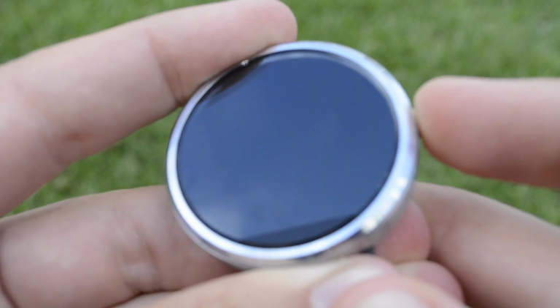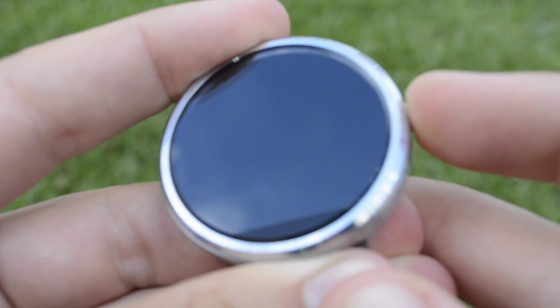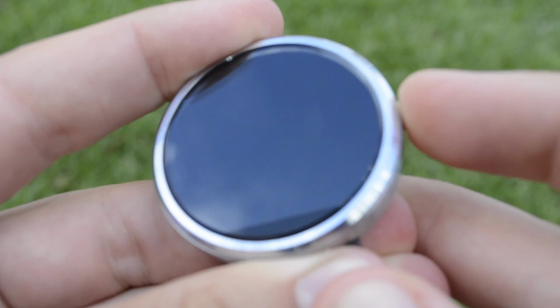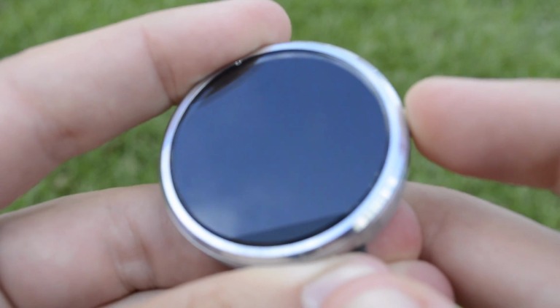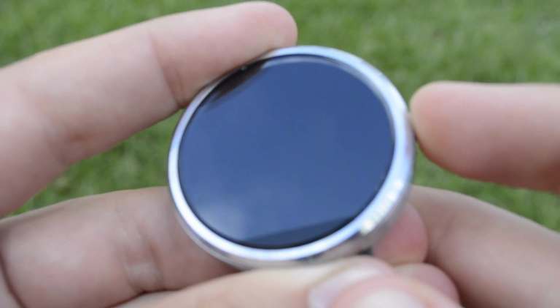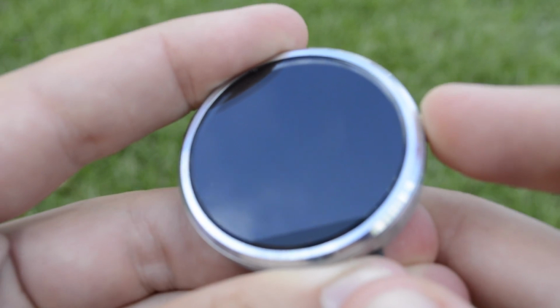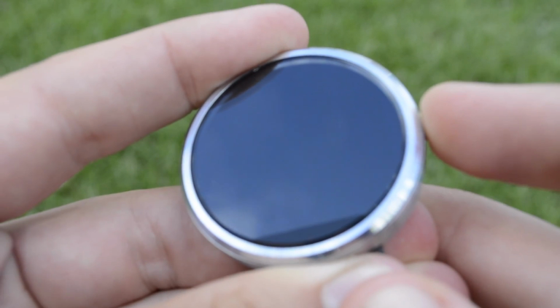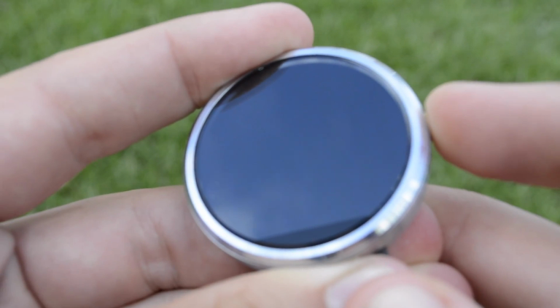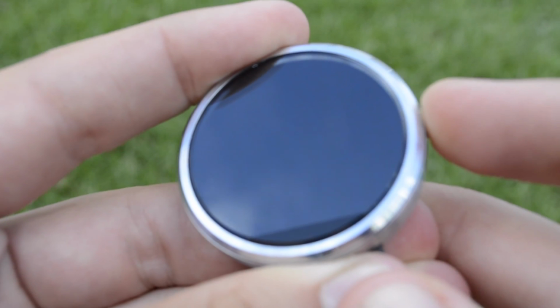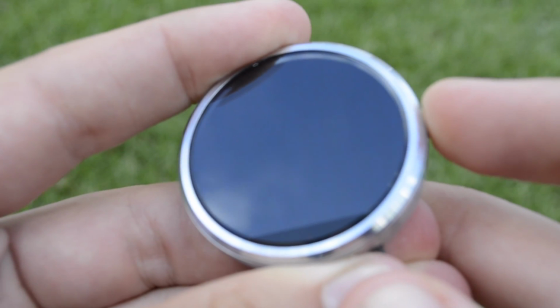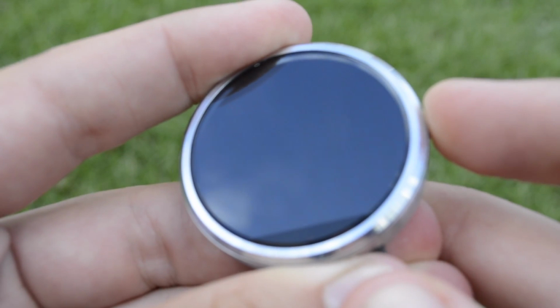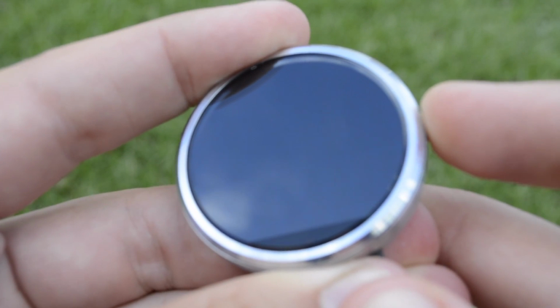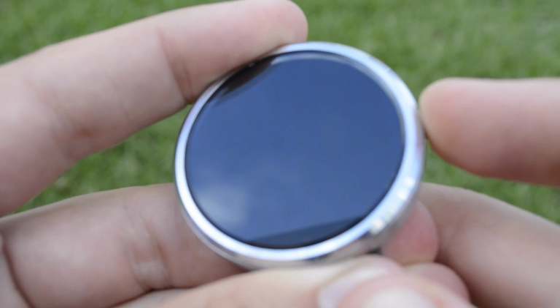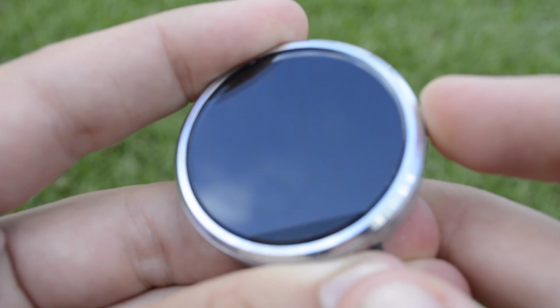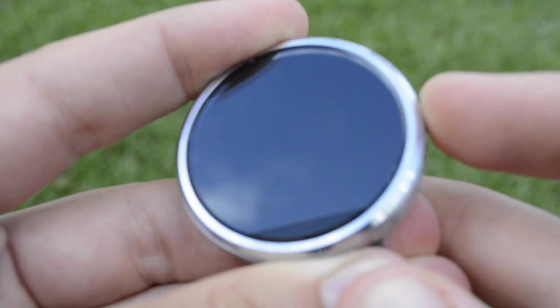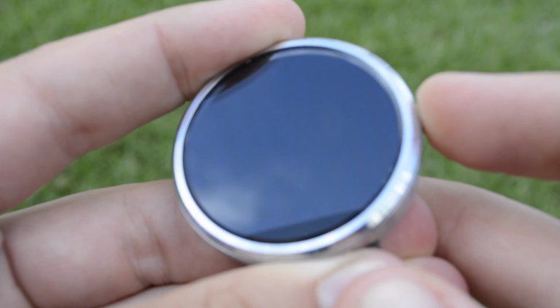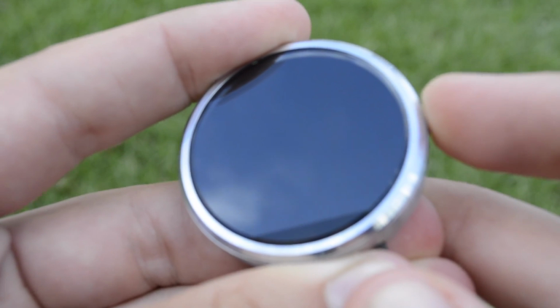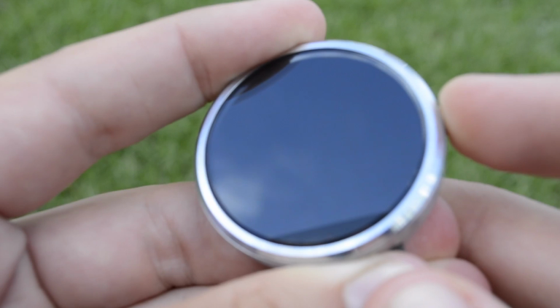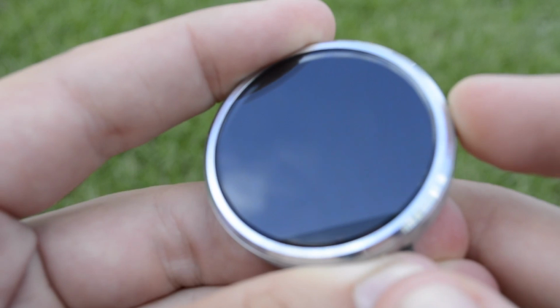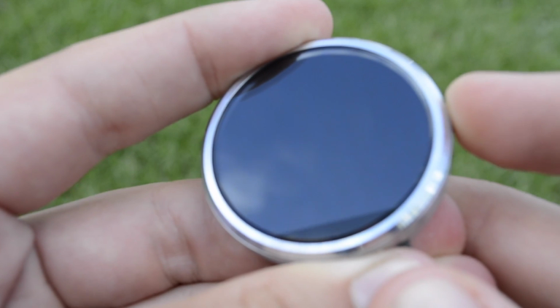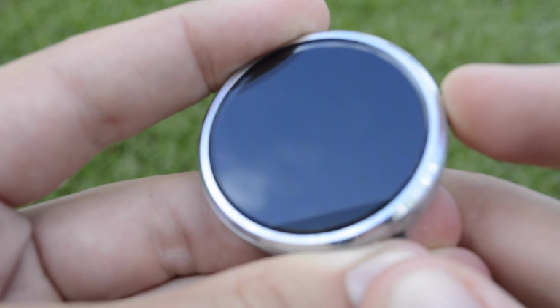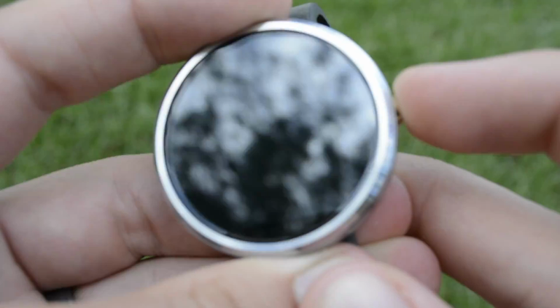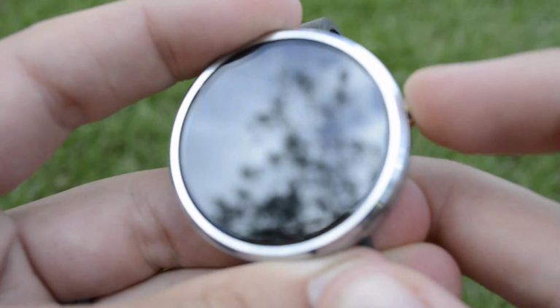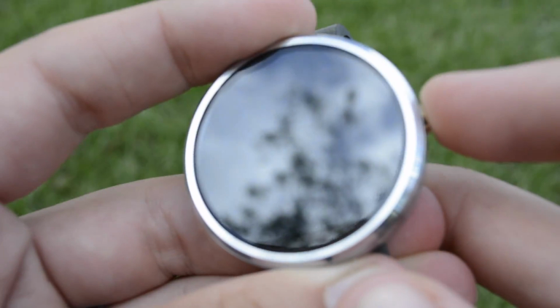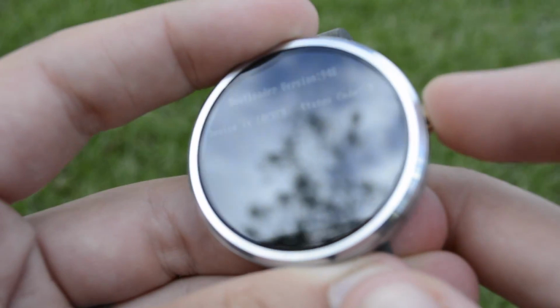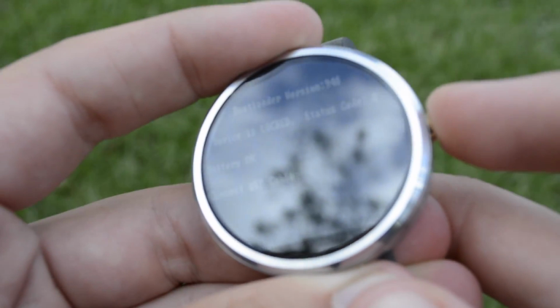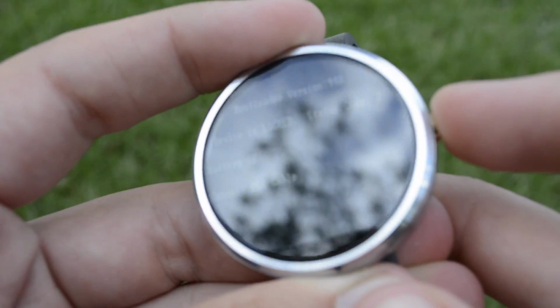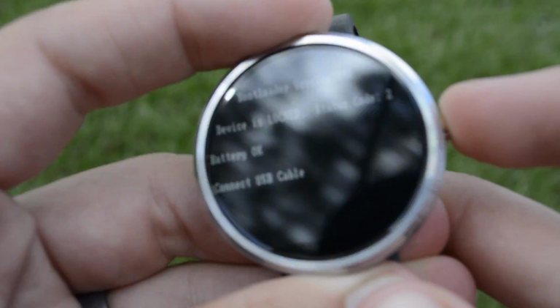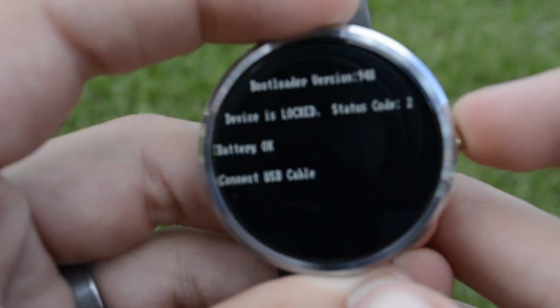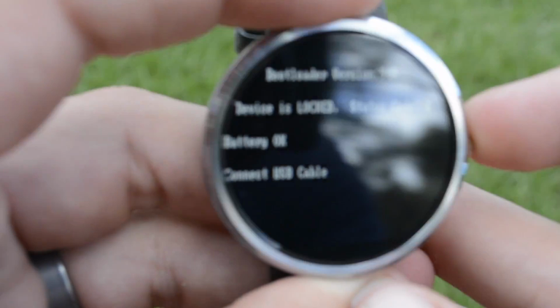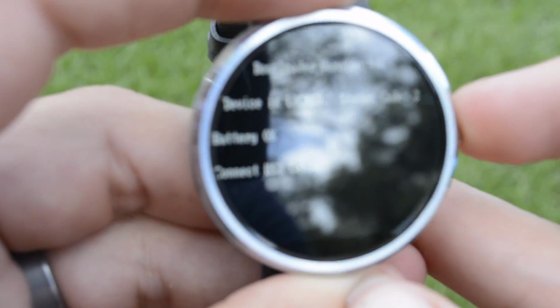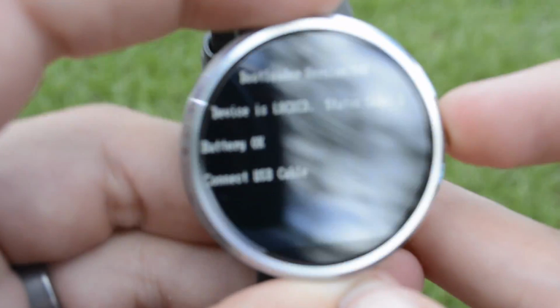I'm pressing now. I feel the first initial vibrate — that's usually the power-on one — and then you'll feel two vibrates, and that's when you can let go.